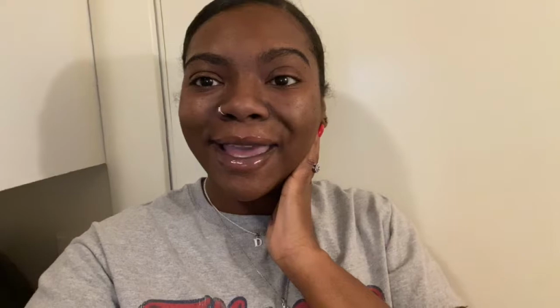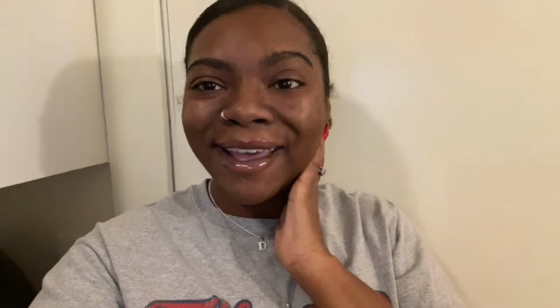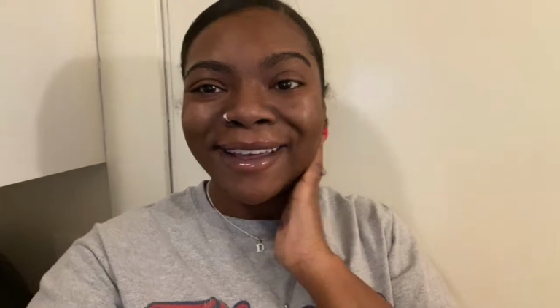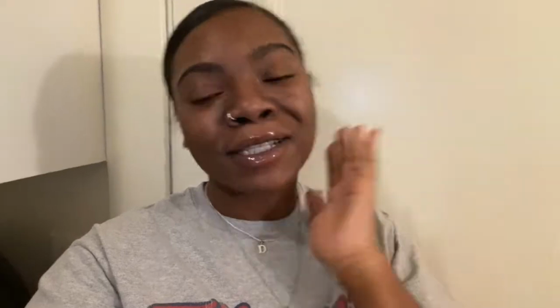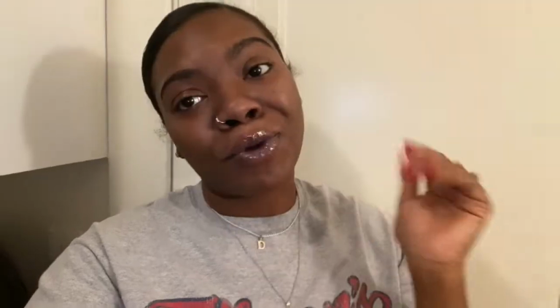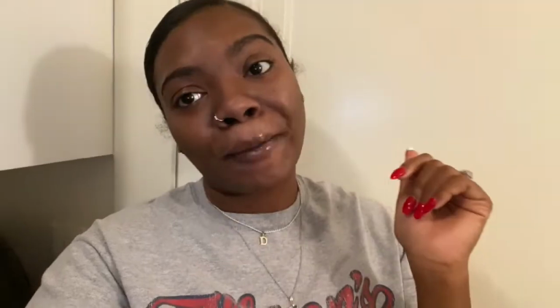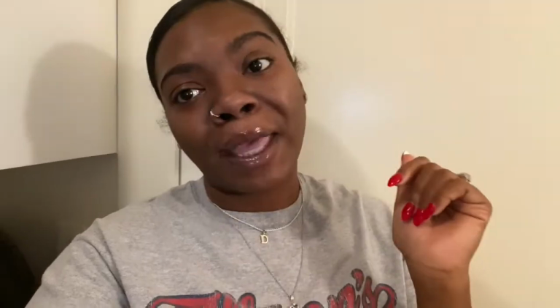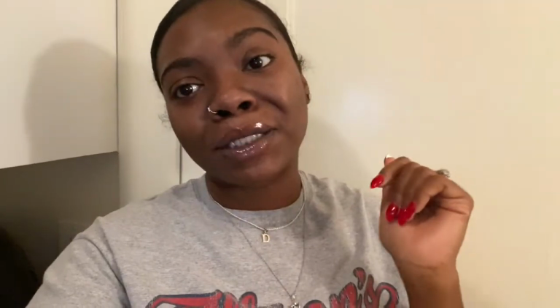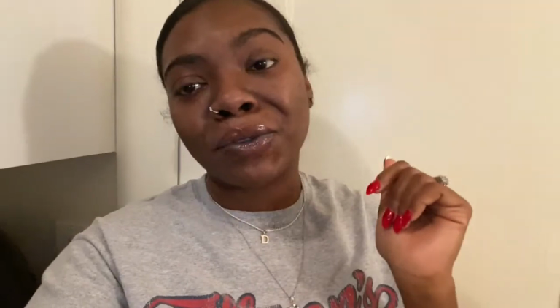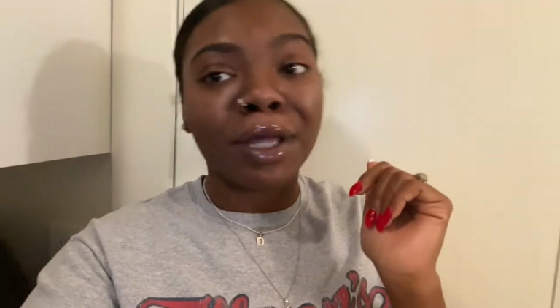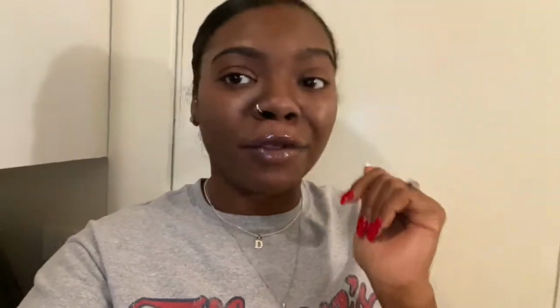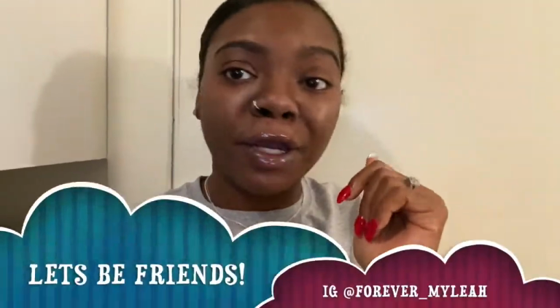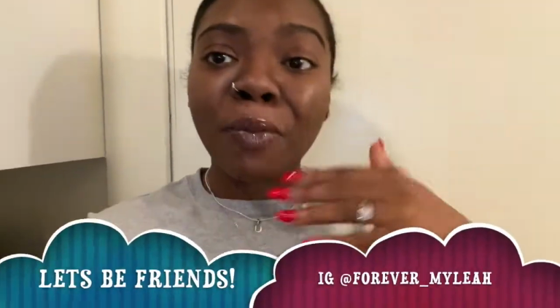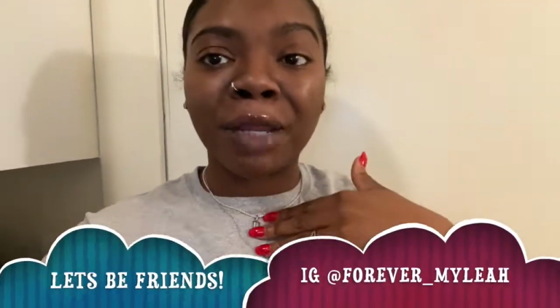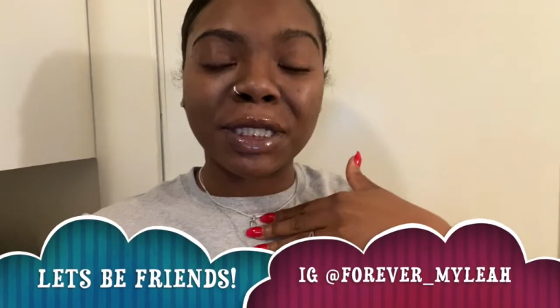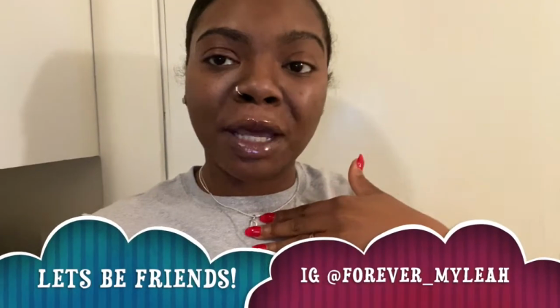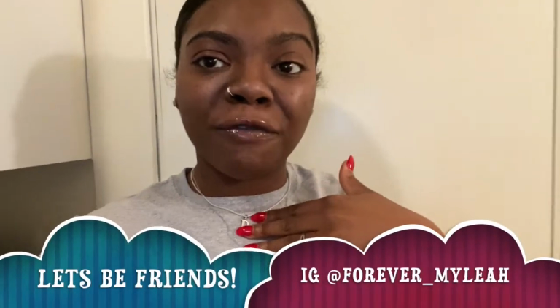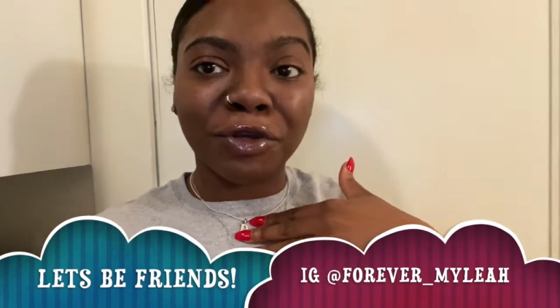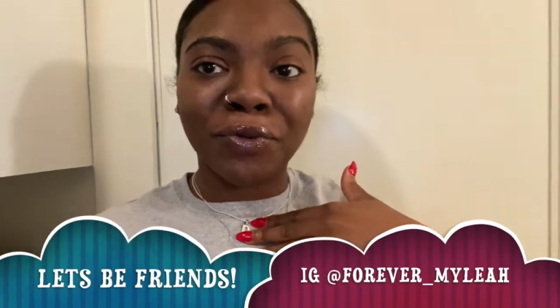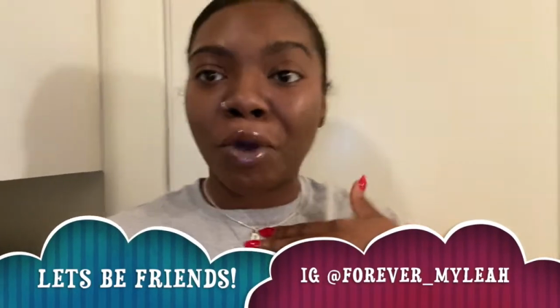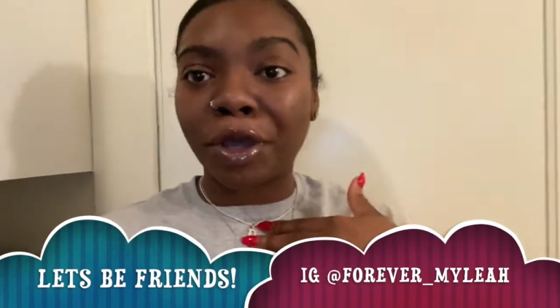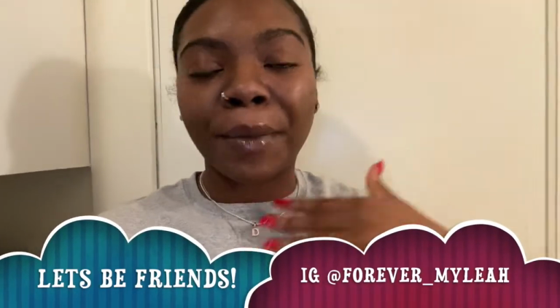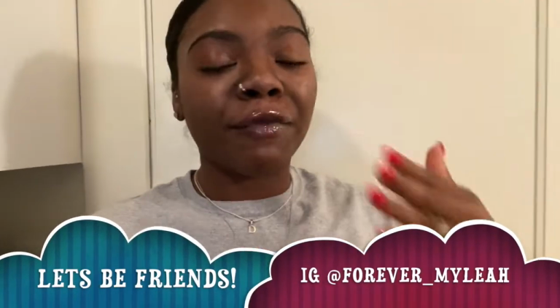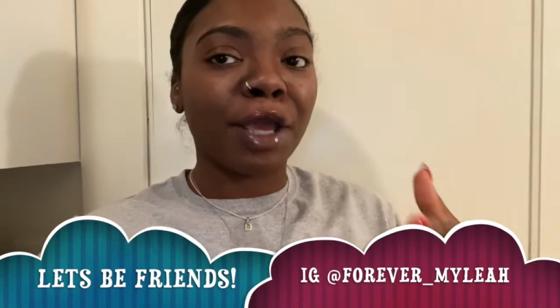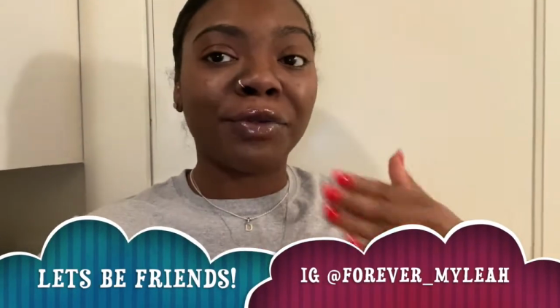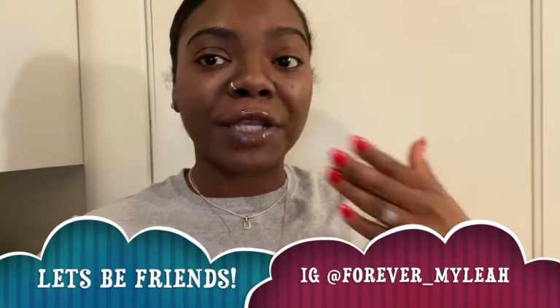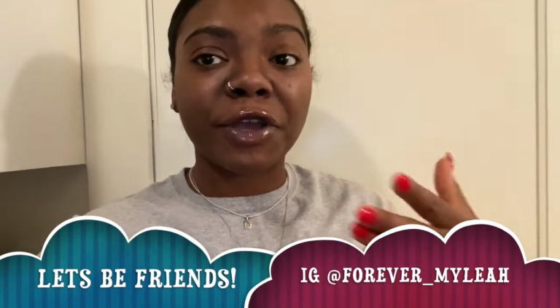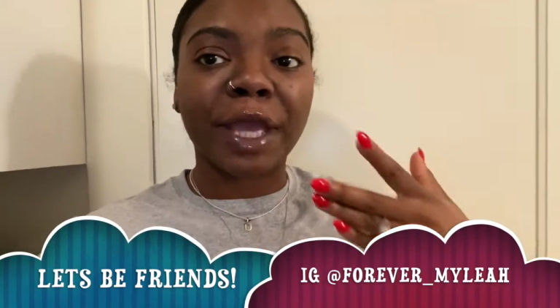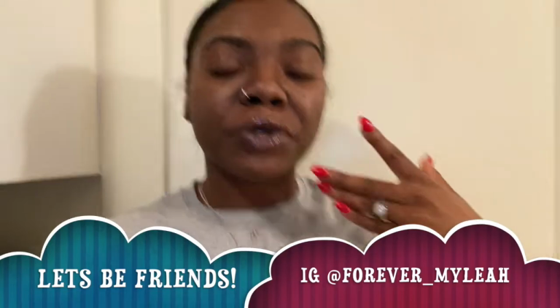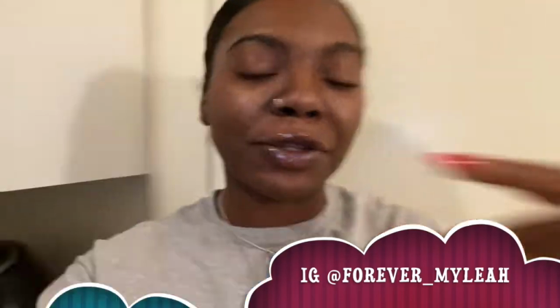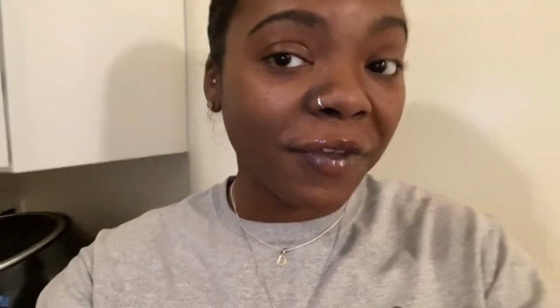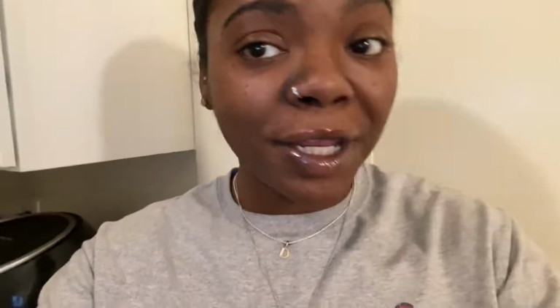Hey guys, welcome back to another video. My name is Deanna. If you're new, welcome. And if you're not new, thanks for coming back to another video.